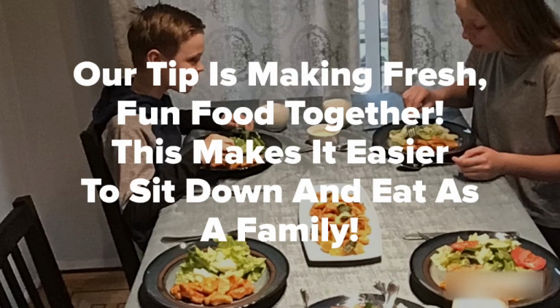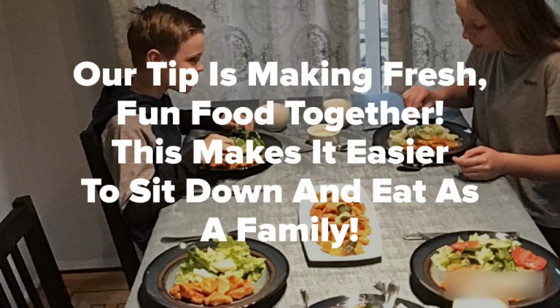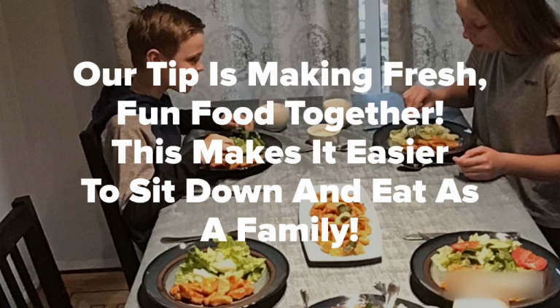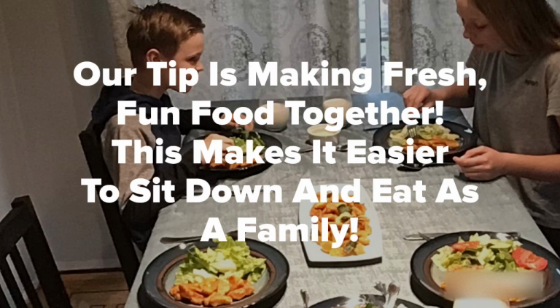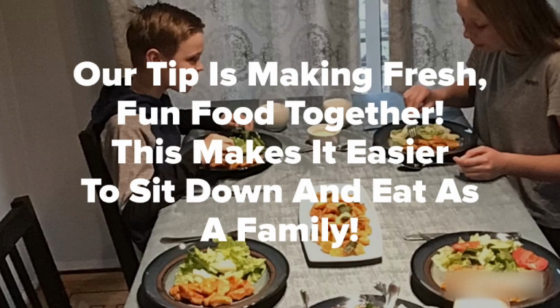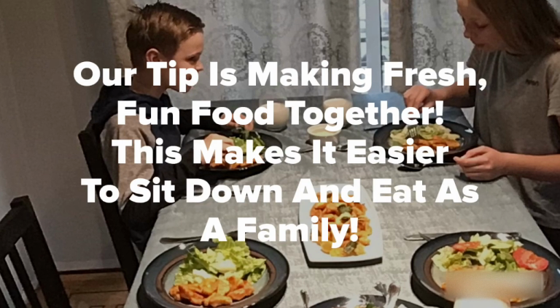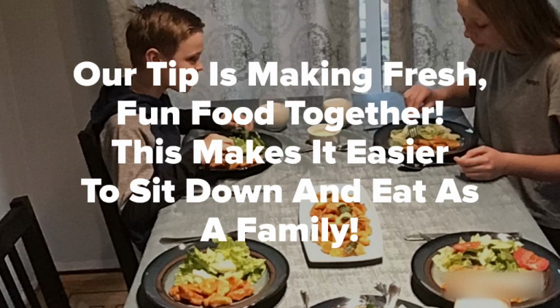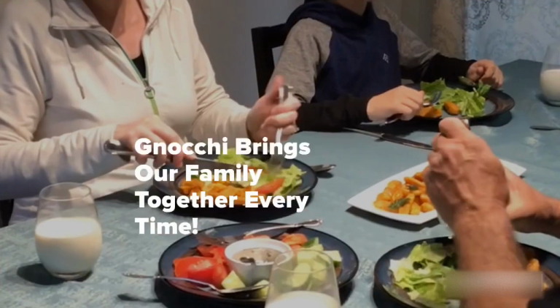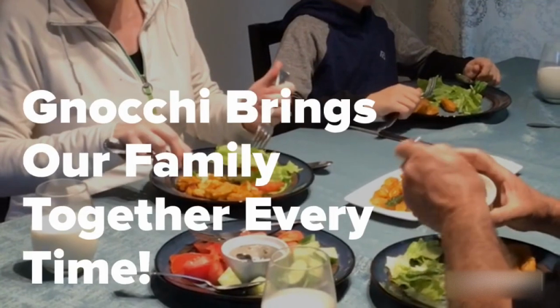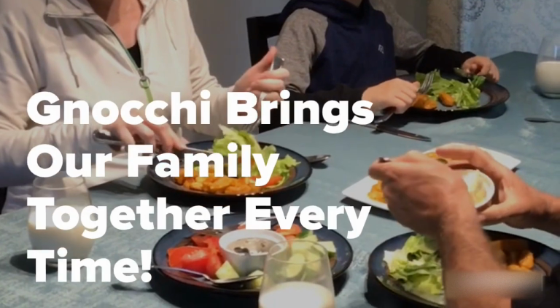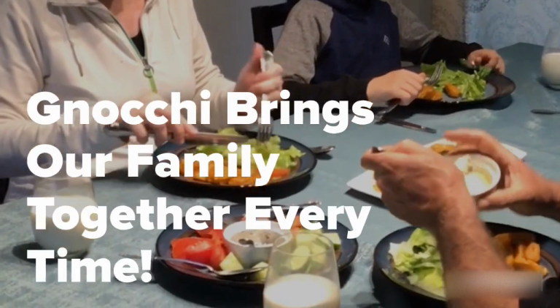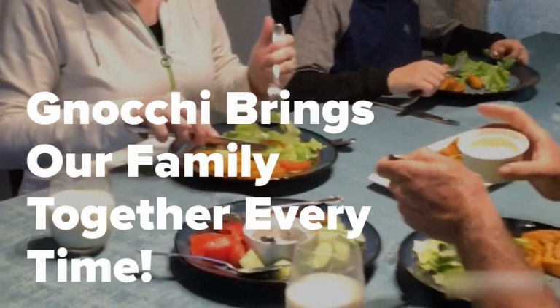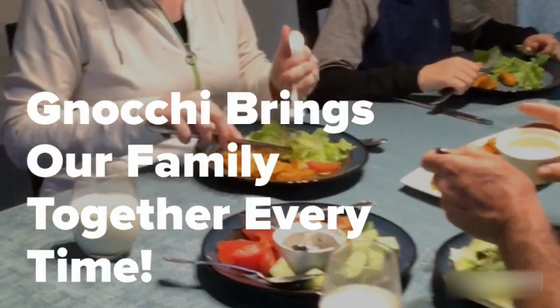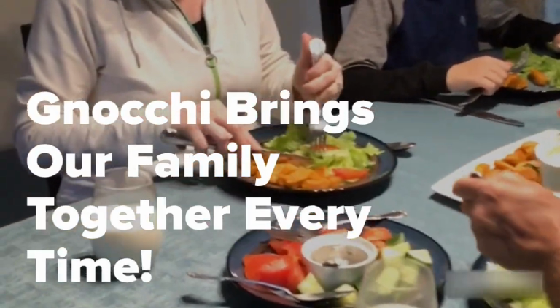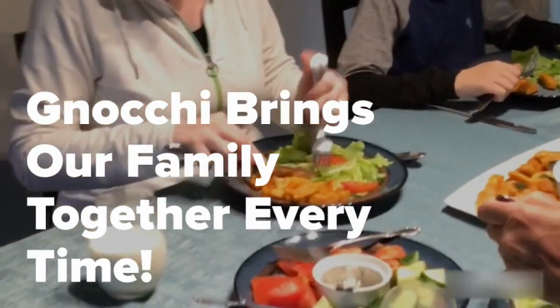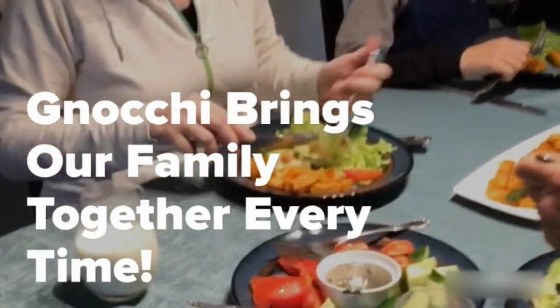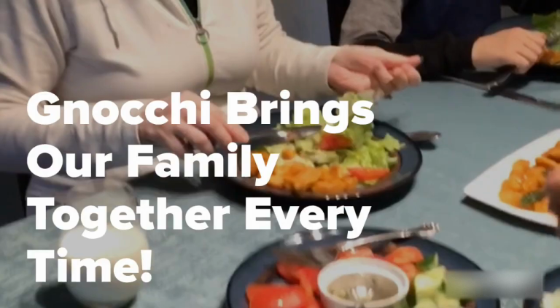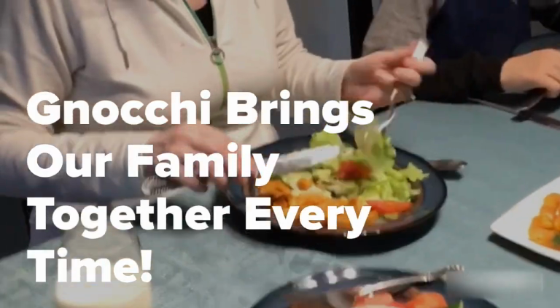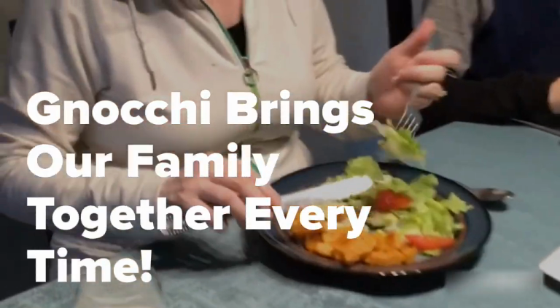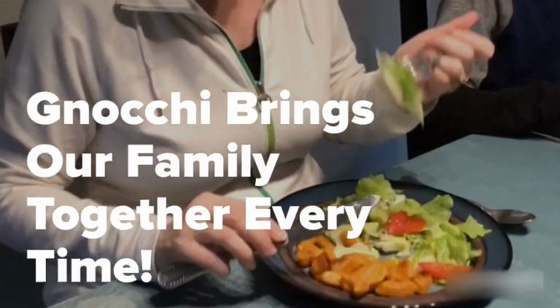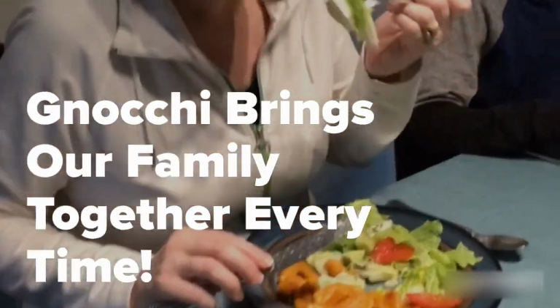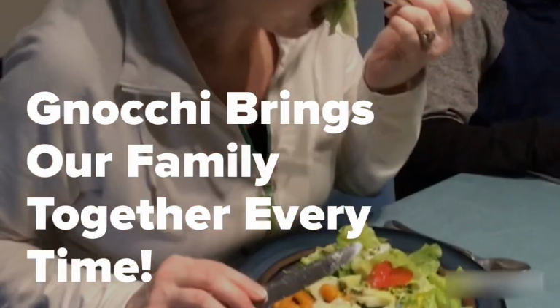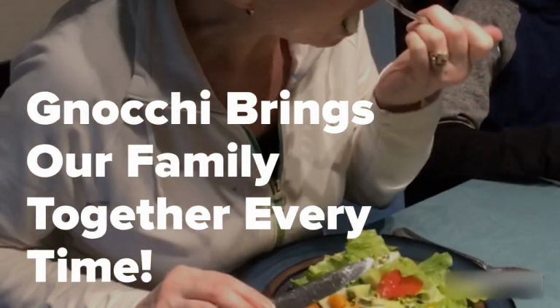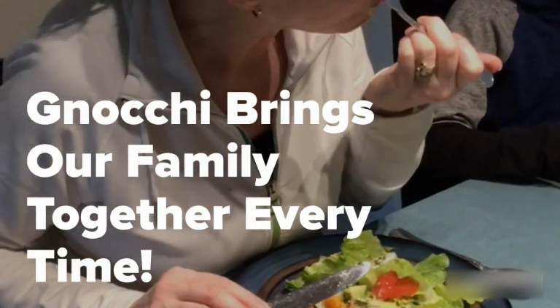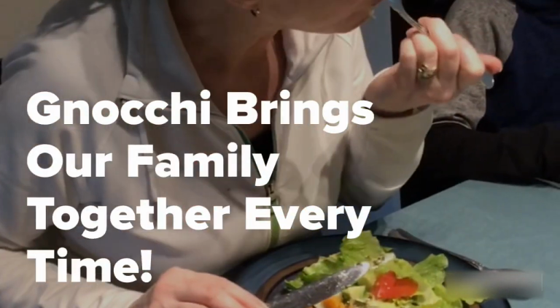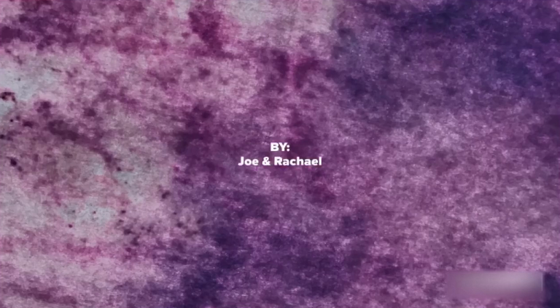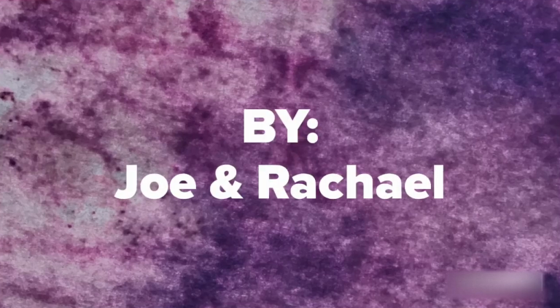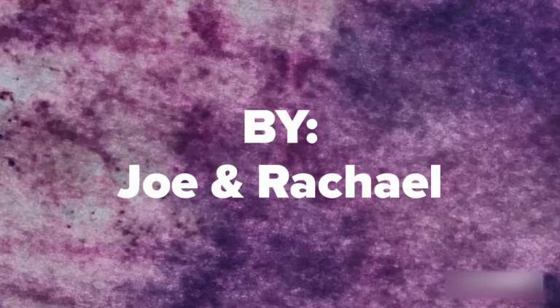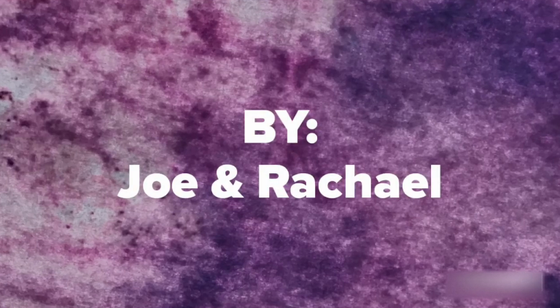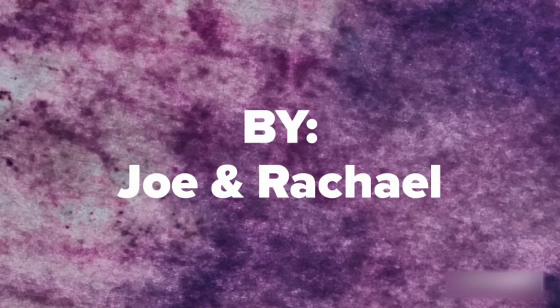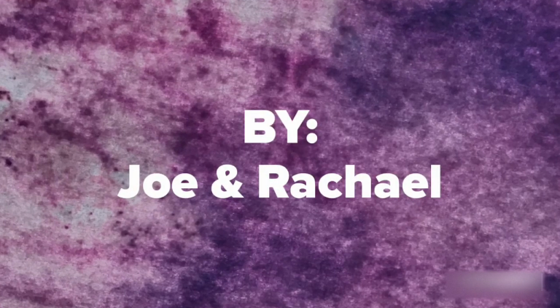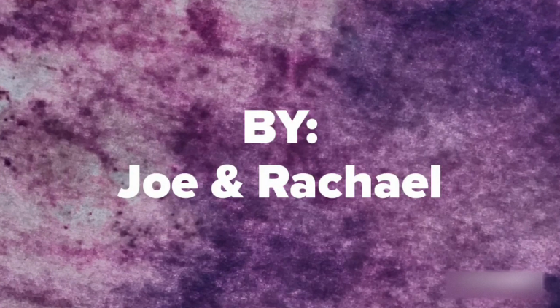Our tip is making fresh and fun food together — this makes it easier to sit down and eat as a family. Gnocchi brings our family together every time. By Joe and Rachel.